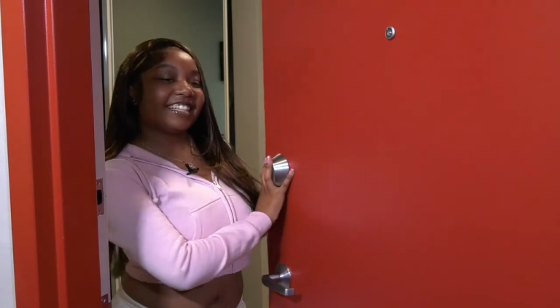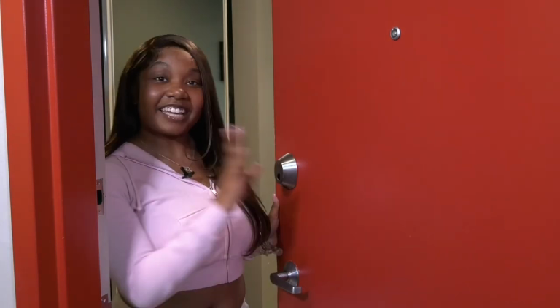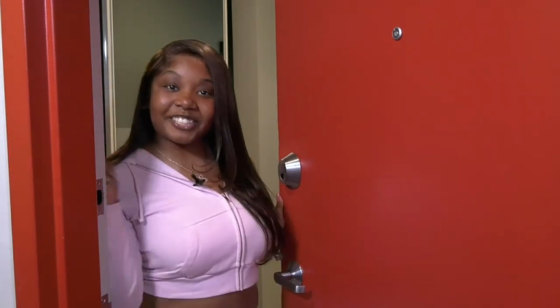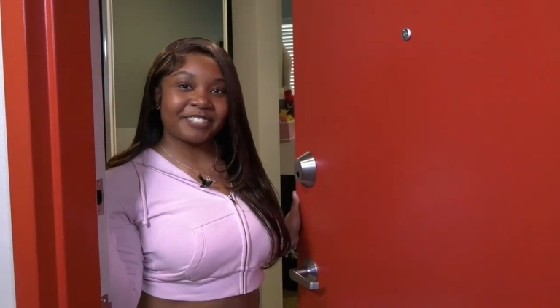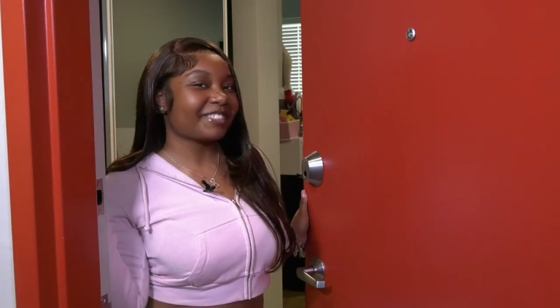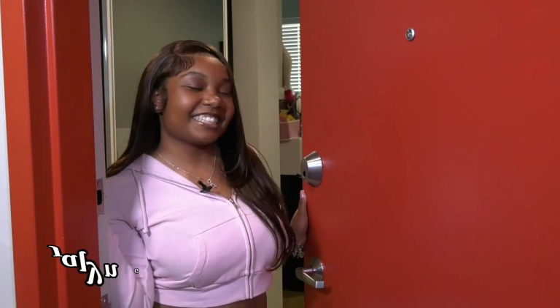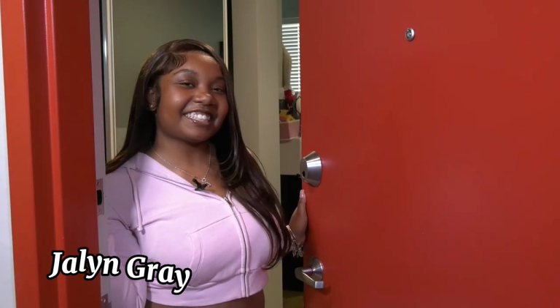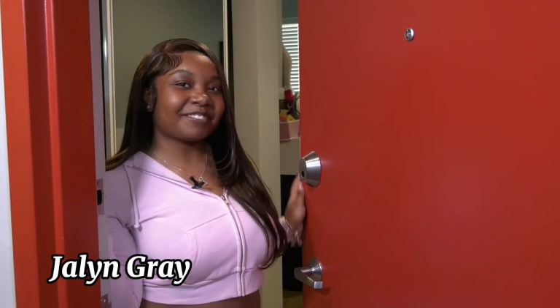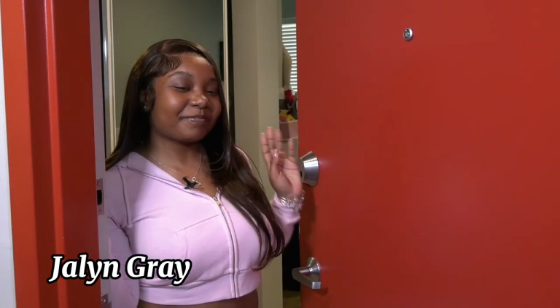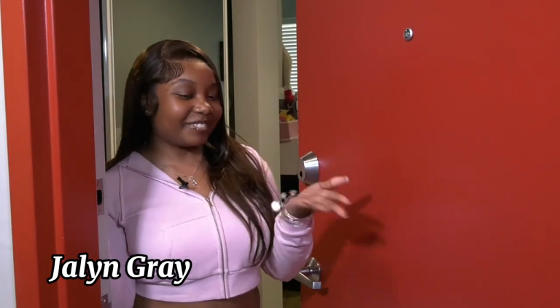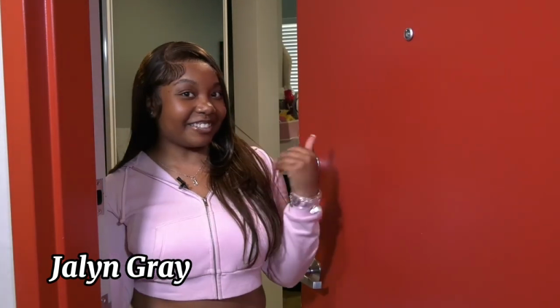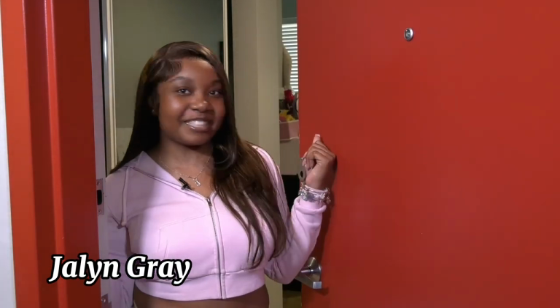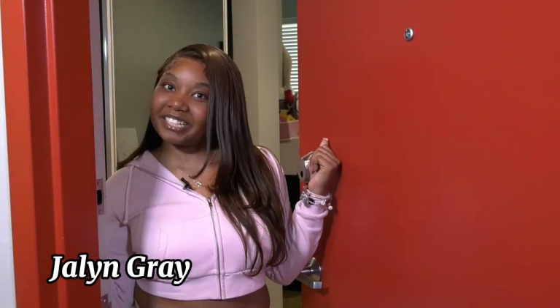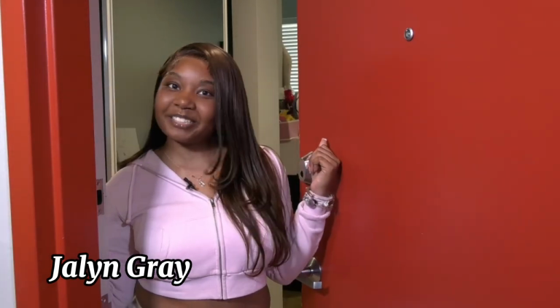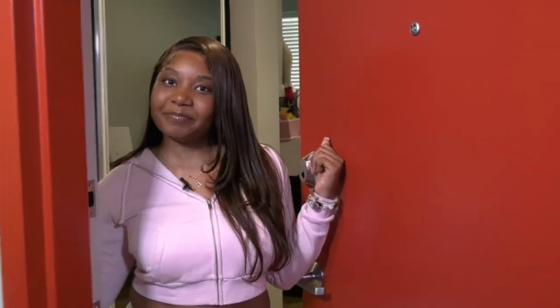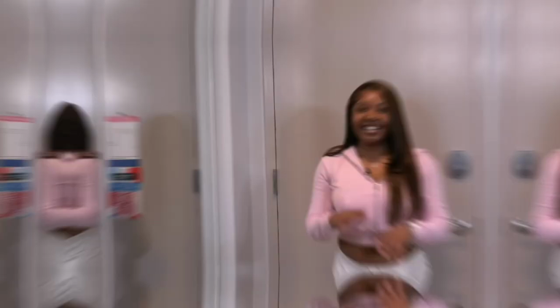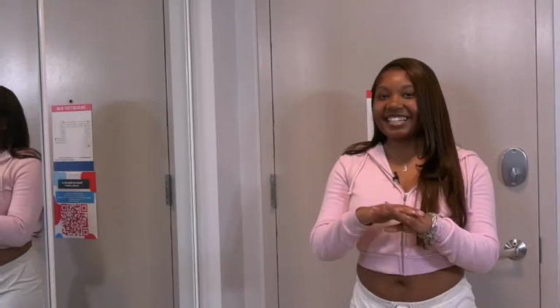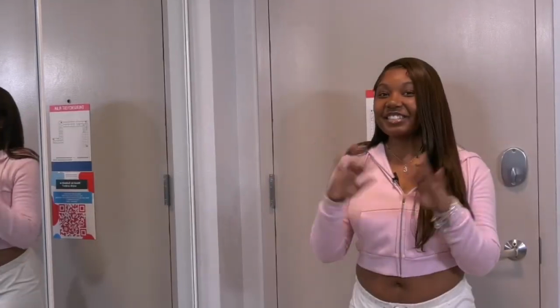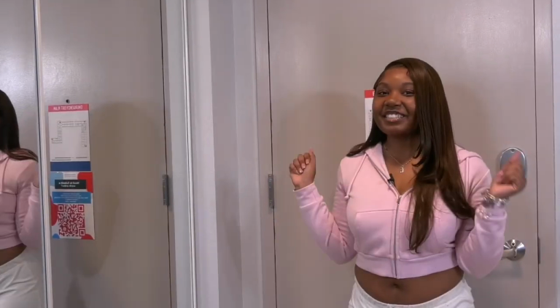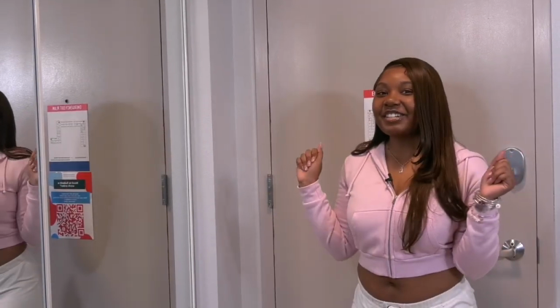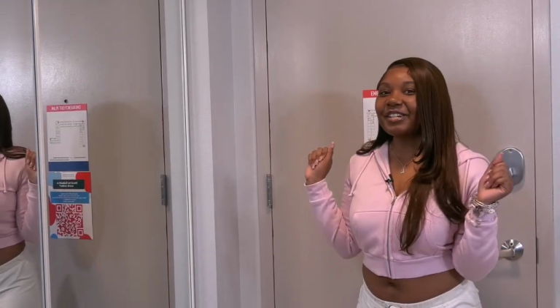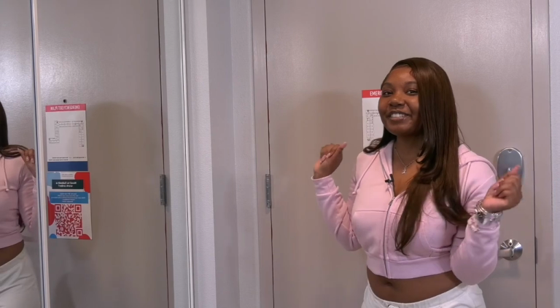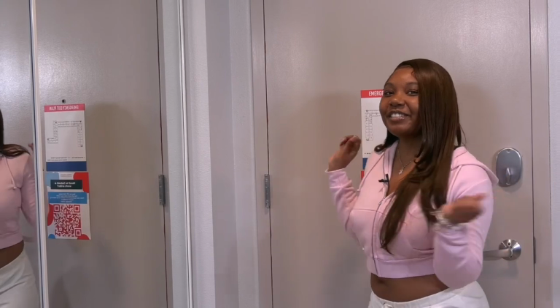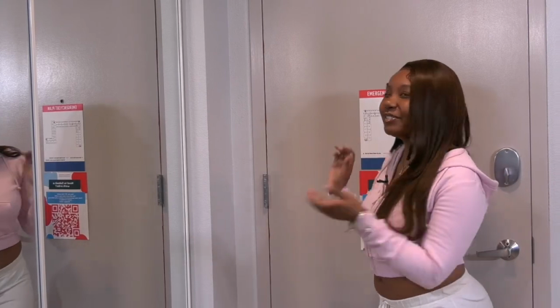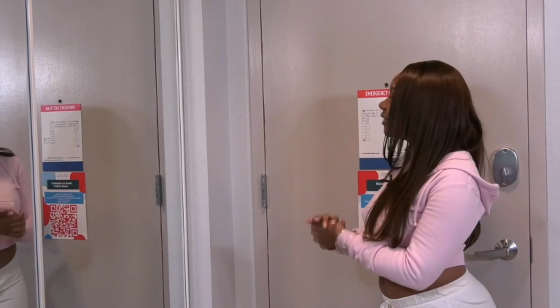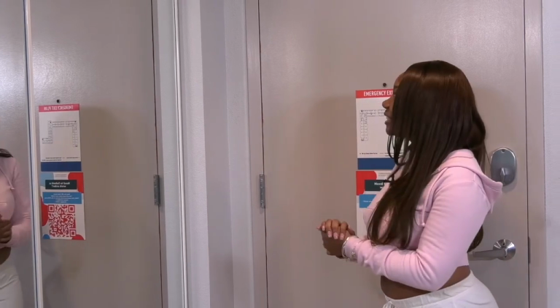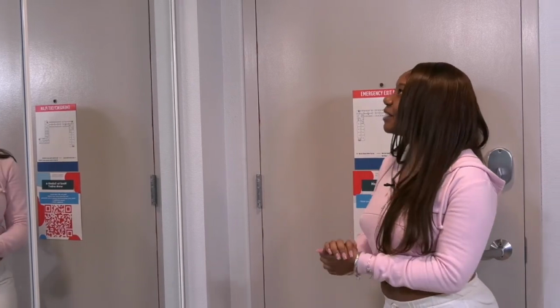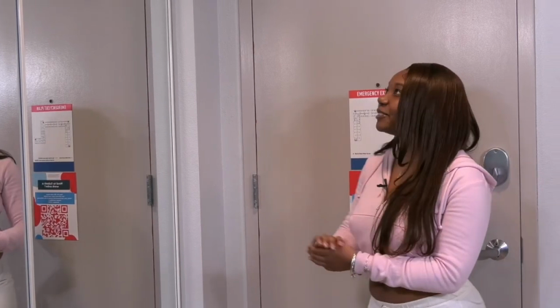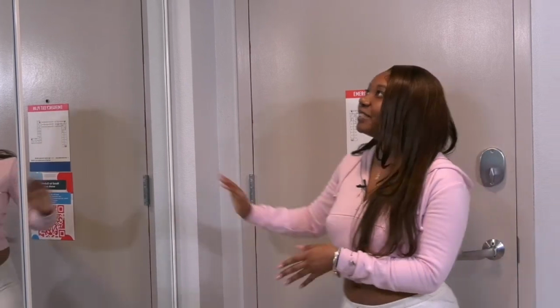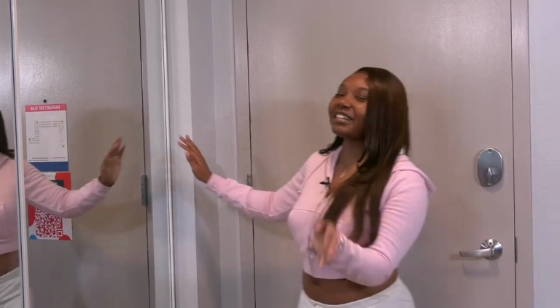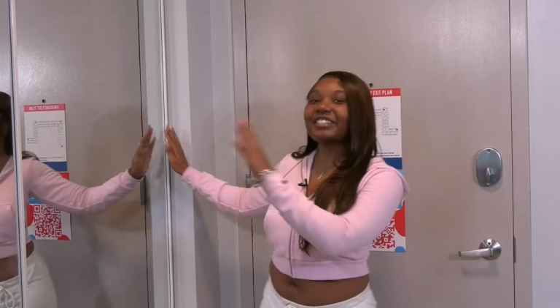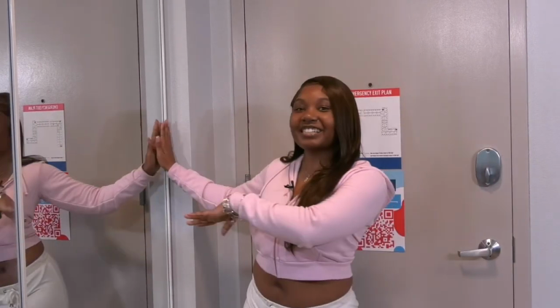Hey, y'all. It's Jalen. Y'all ready to see my crib? Okay, so to start off, the first thing you see when you walk into my room is my closet.